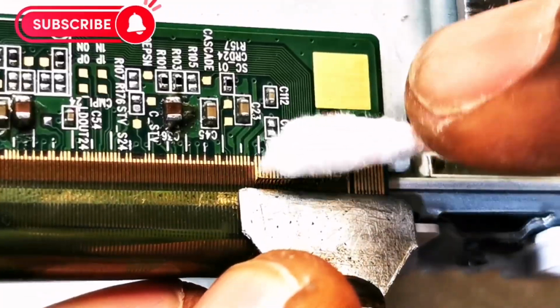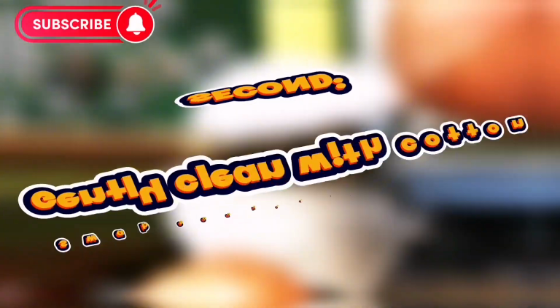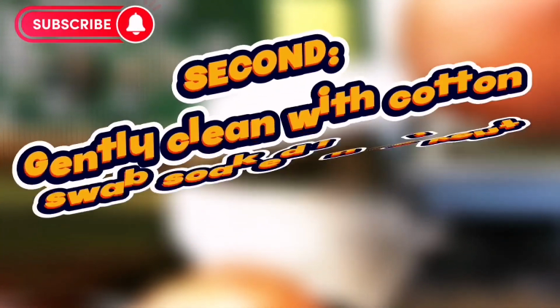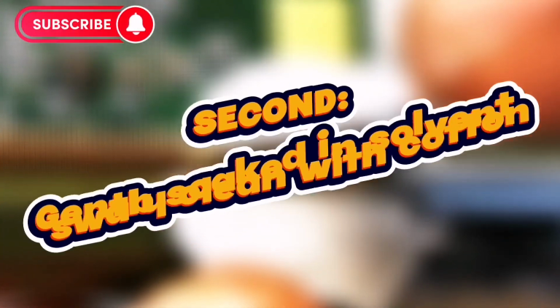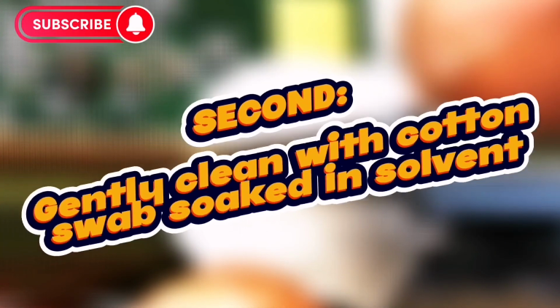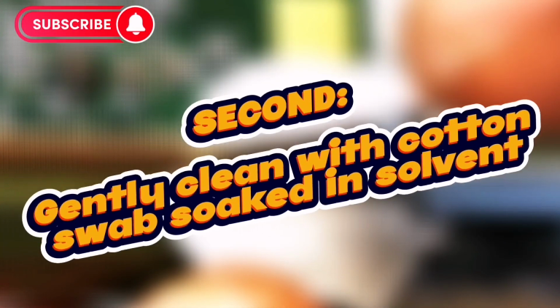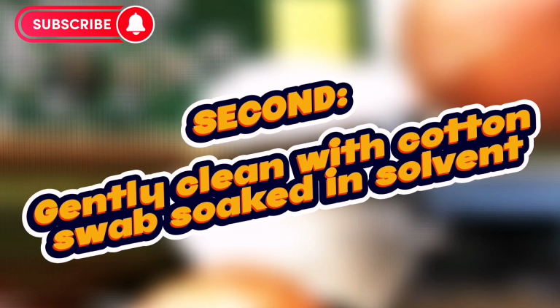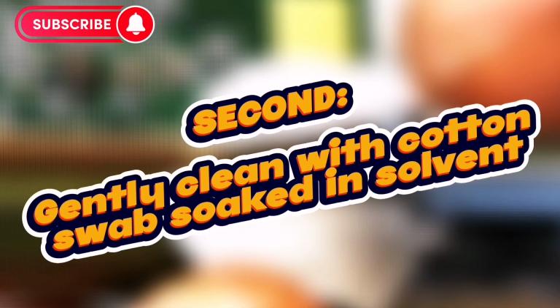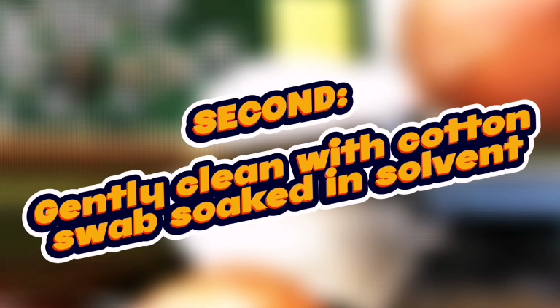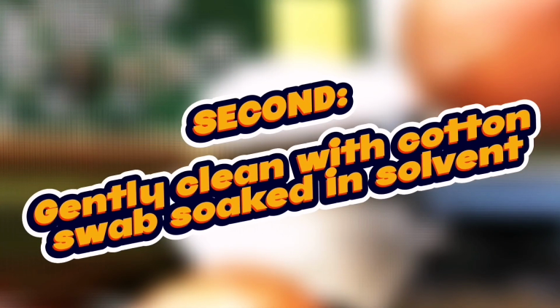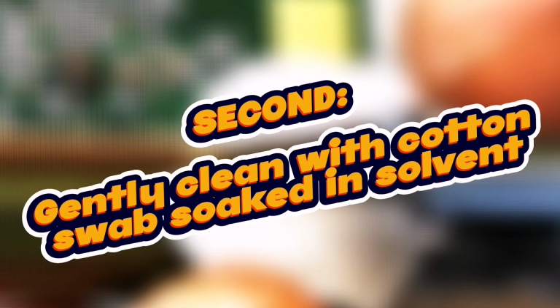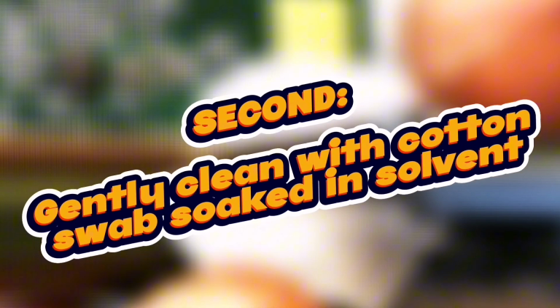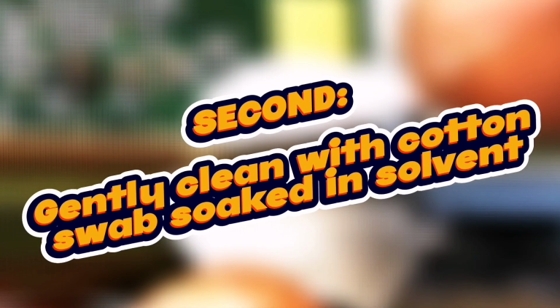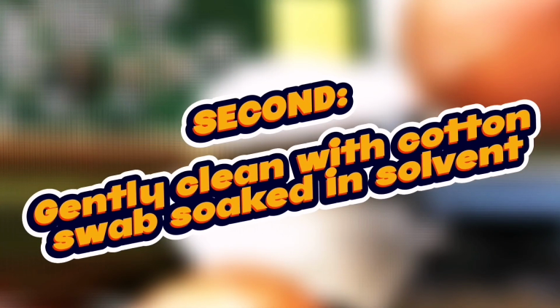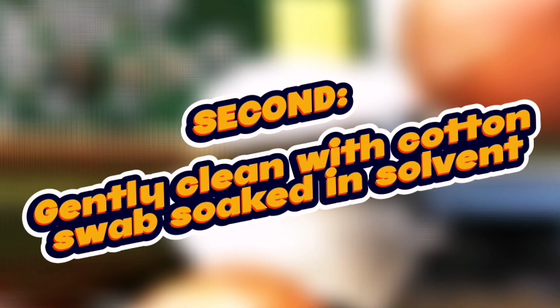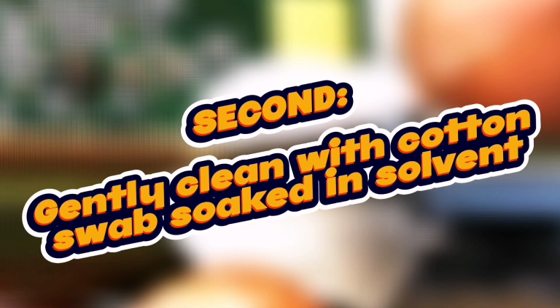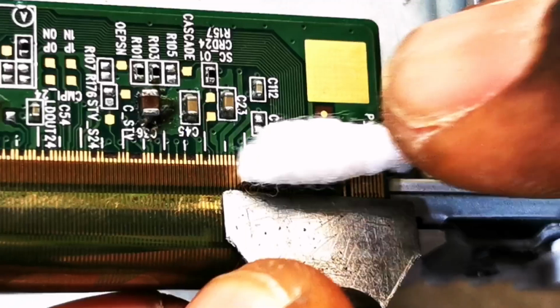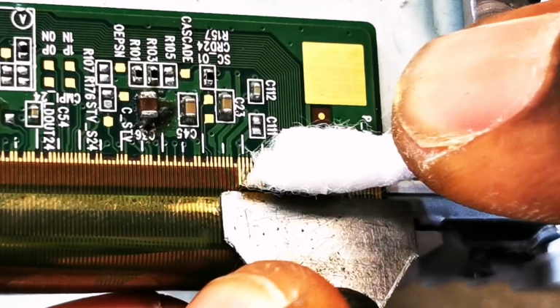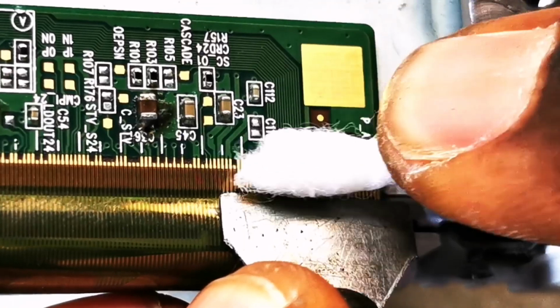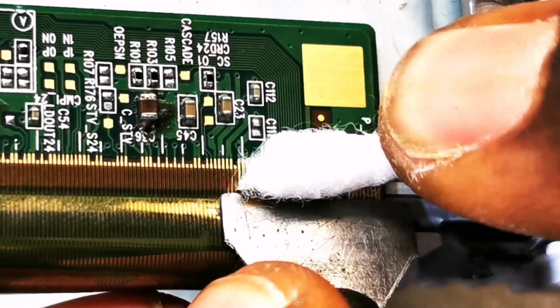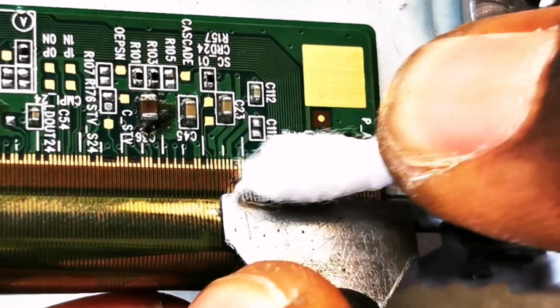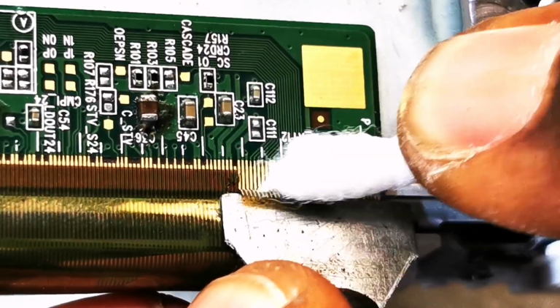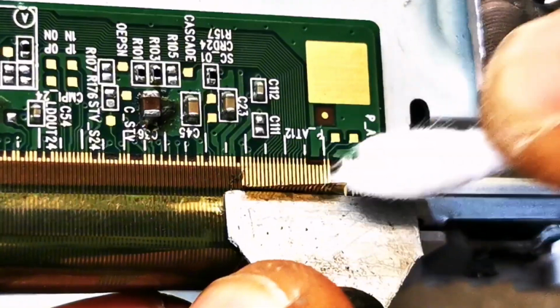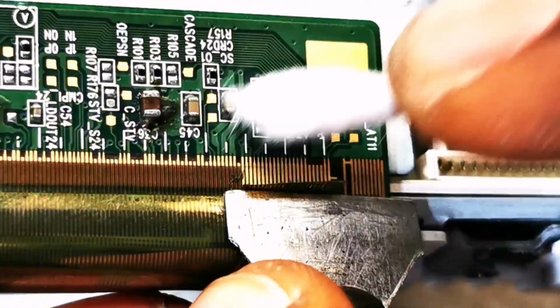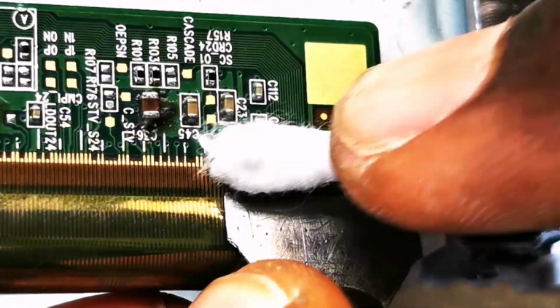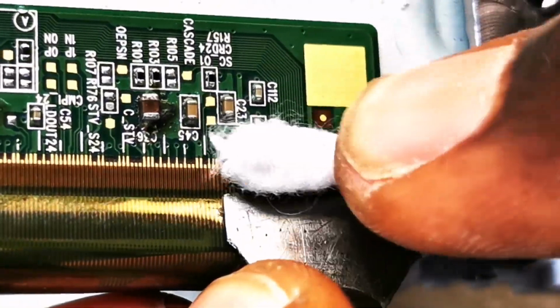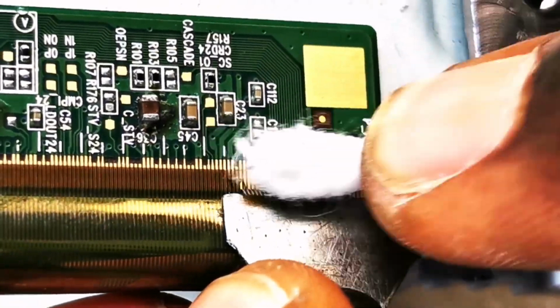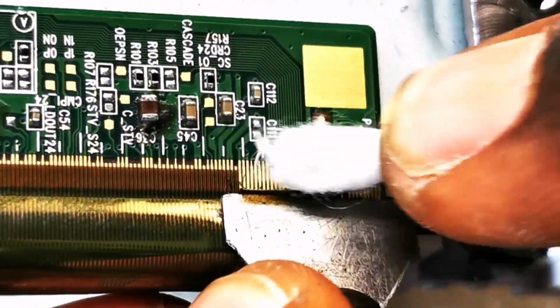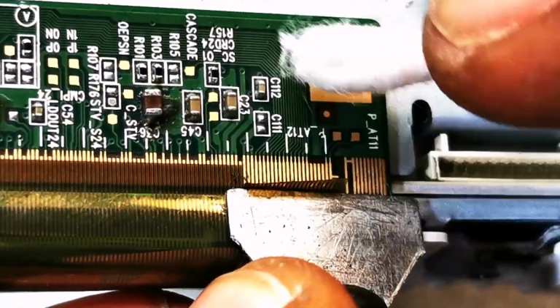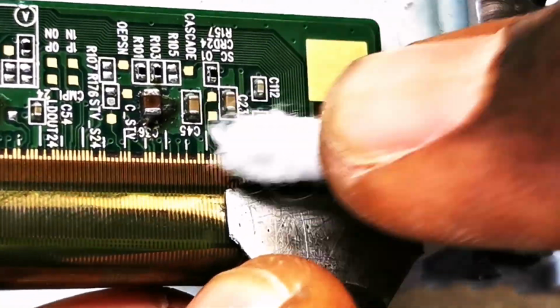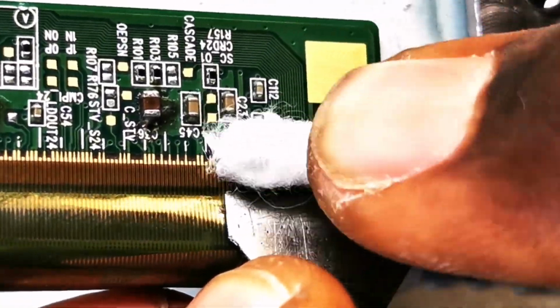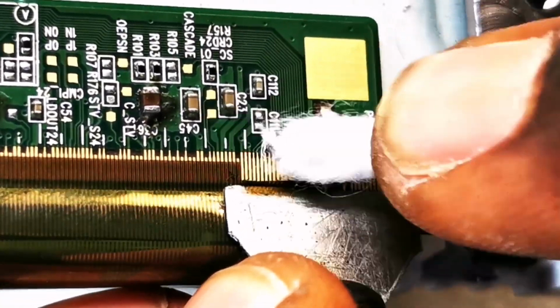Step two: gently clean the PCB using a cotton swab soaked in acetone or manicure cleaner.